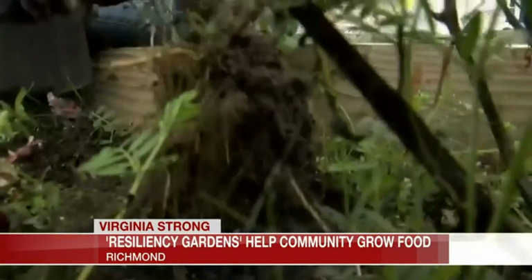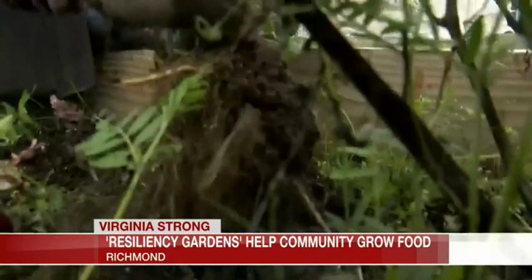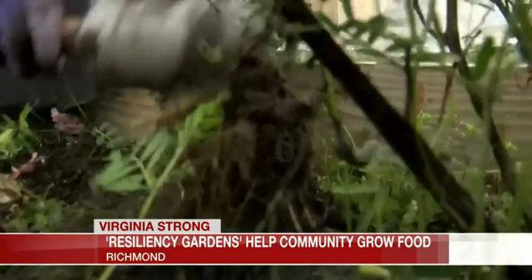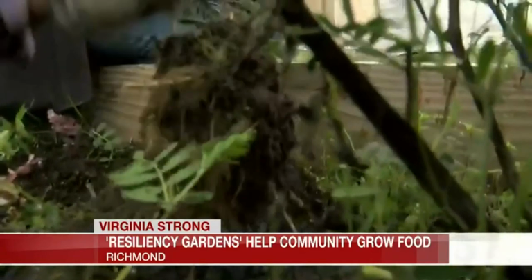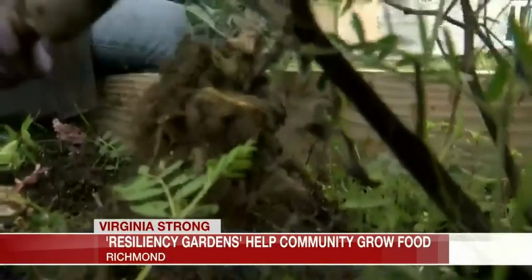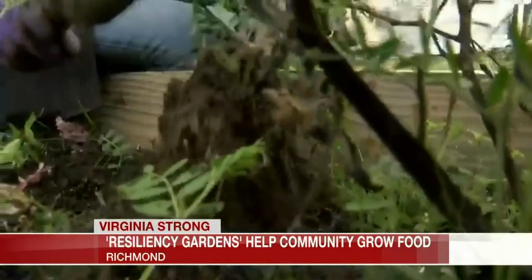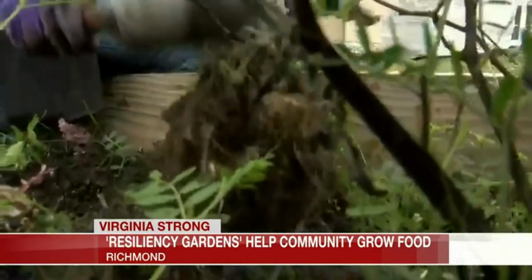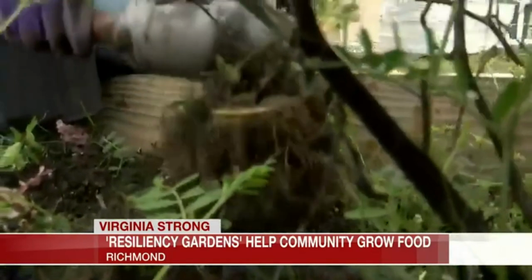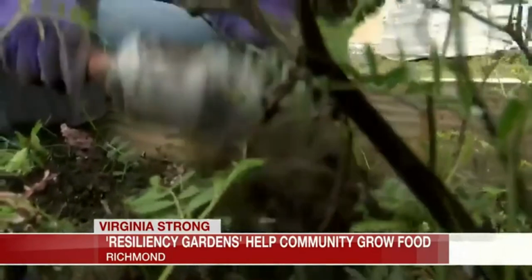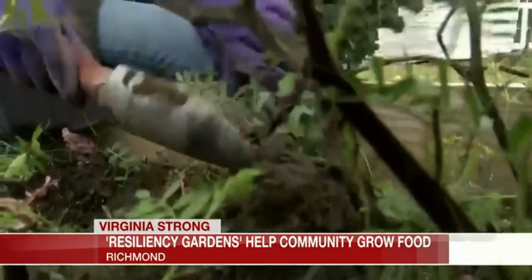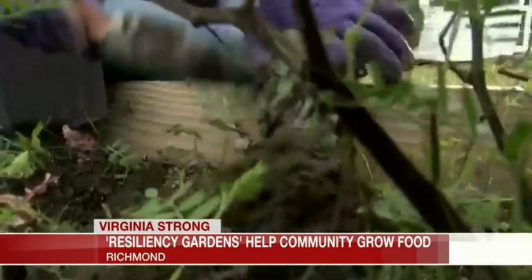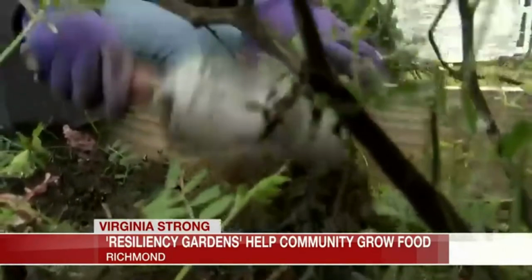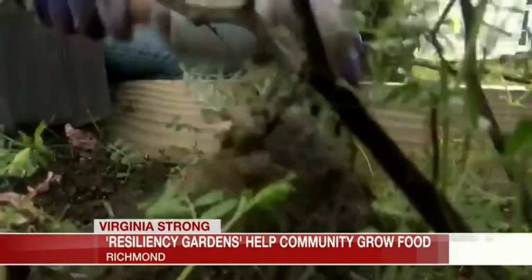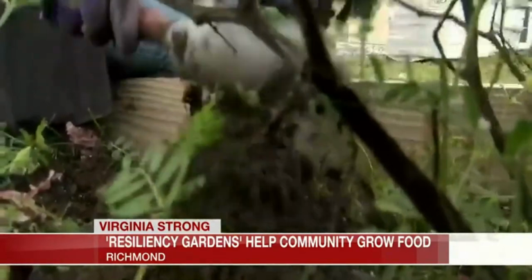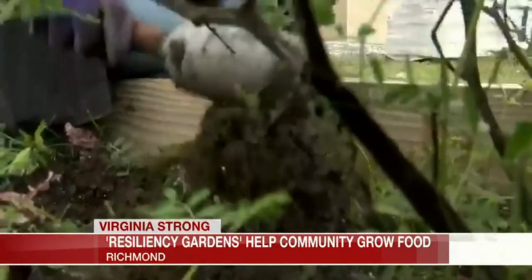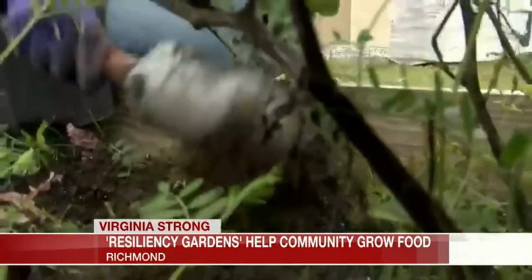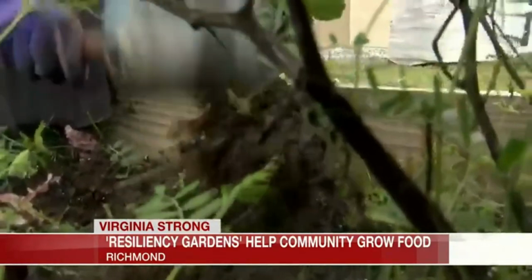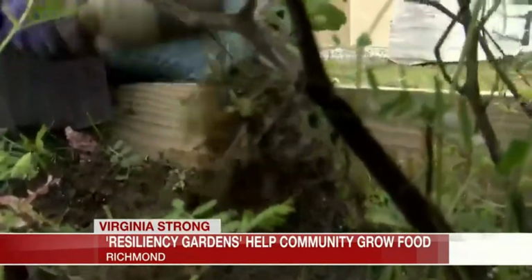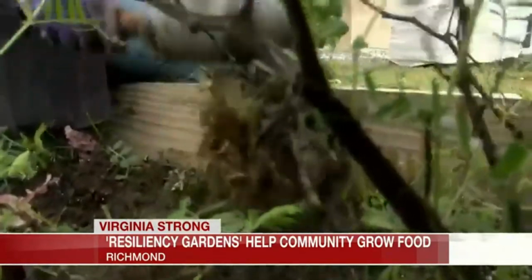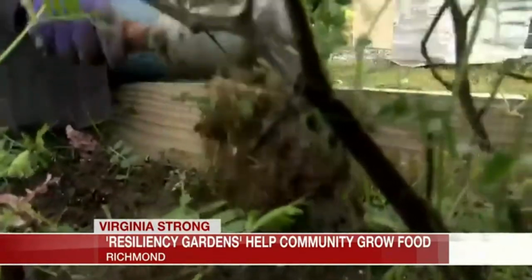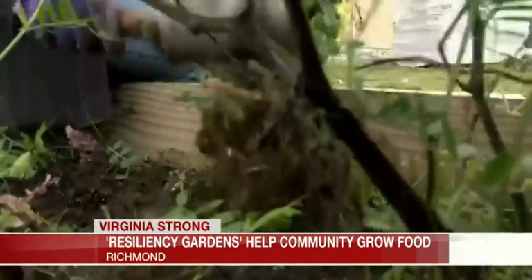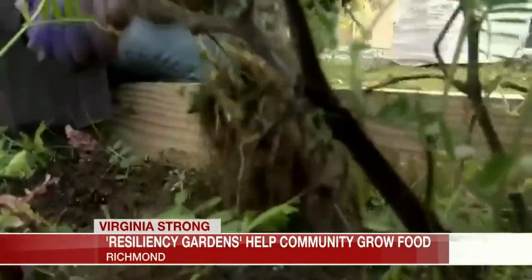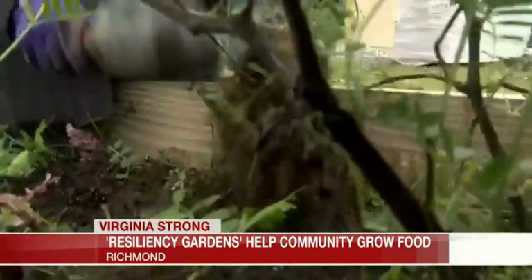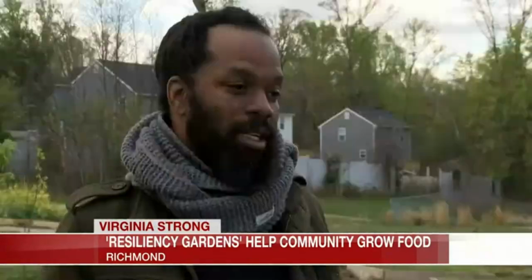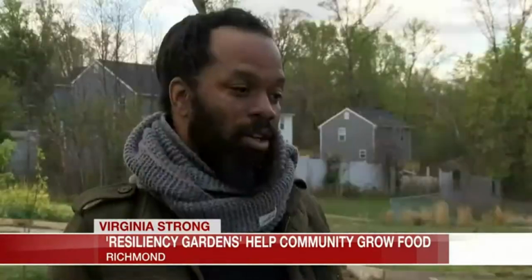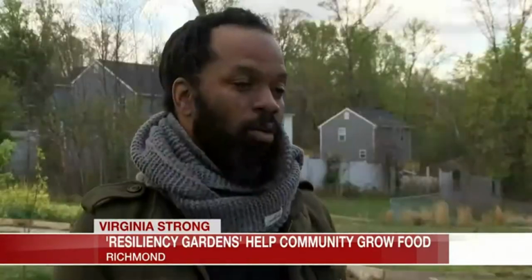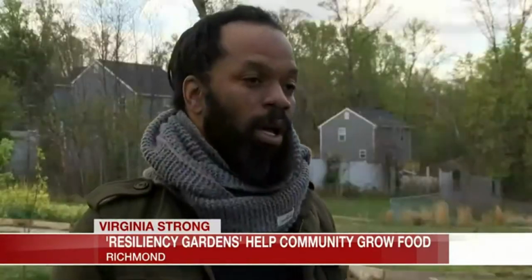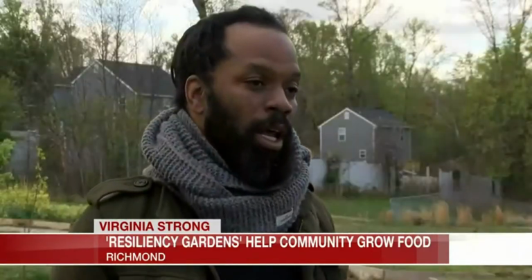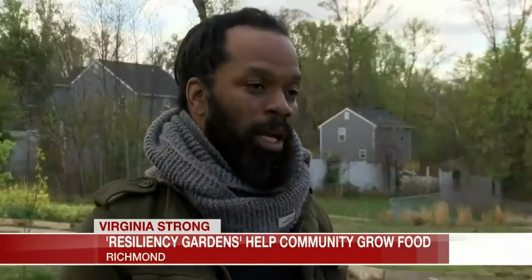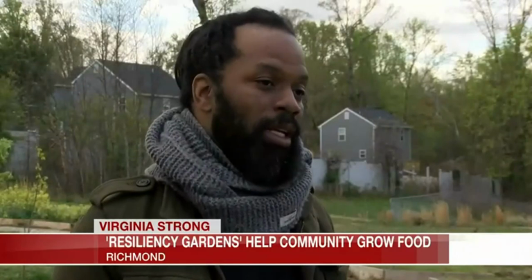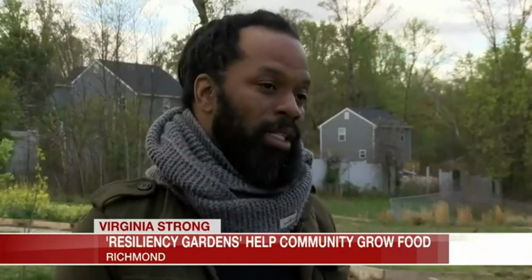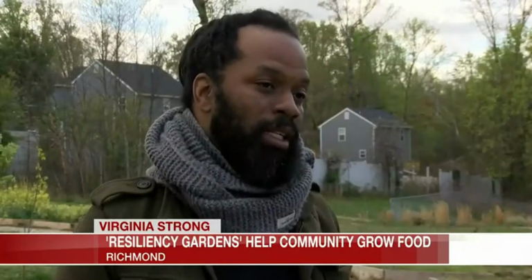And what blooms will be more than just nourishment. Nothing says hope like planting a seed.